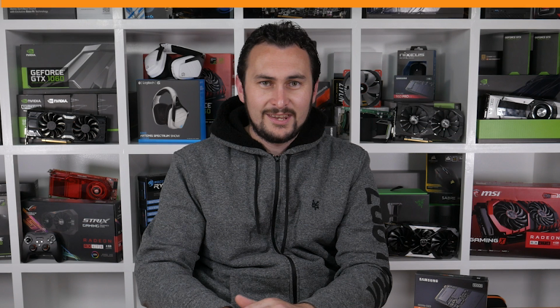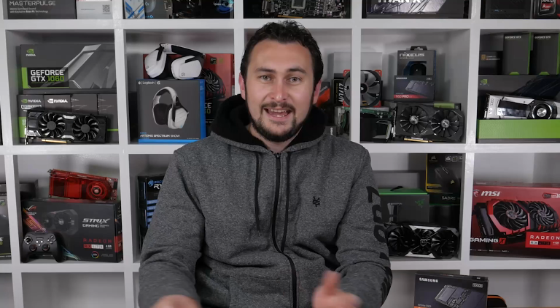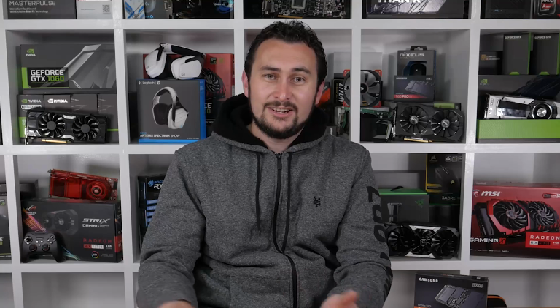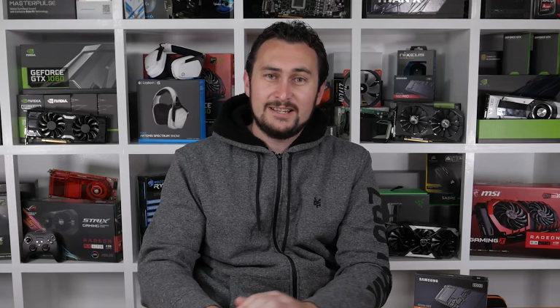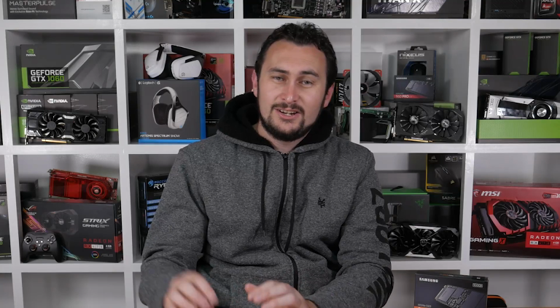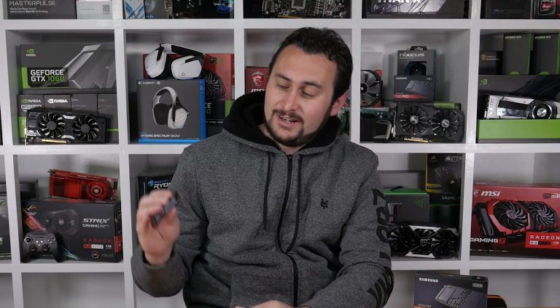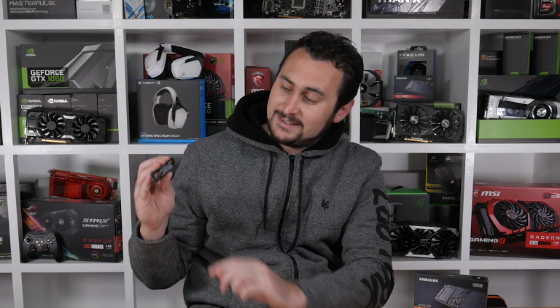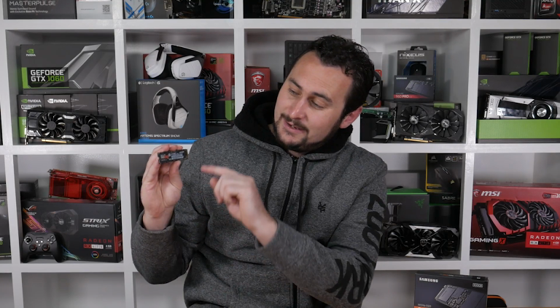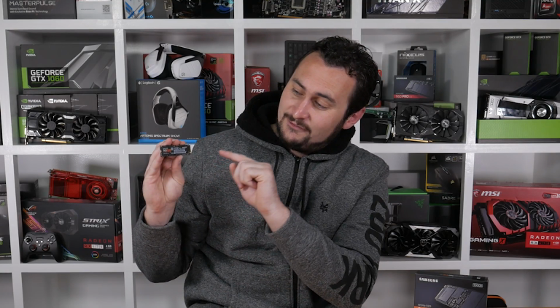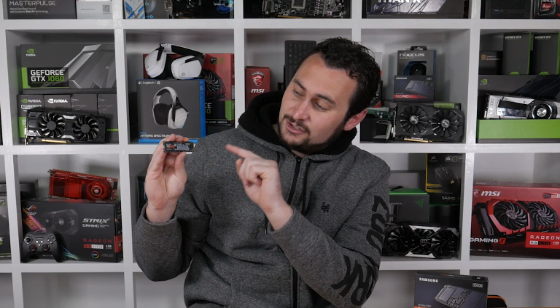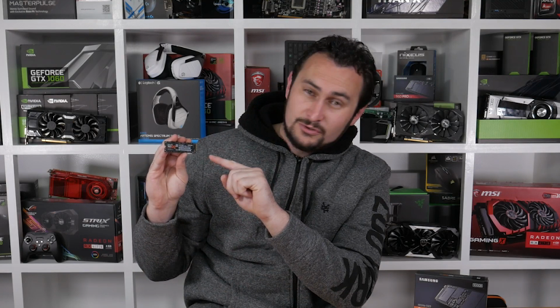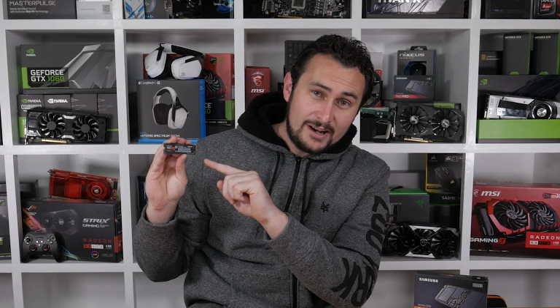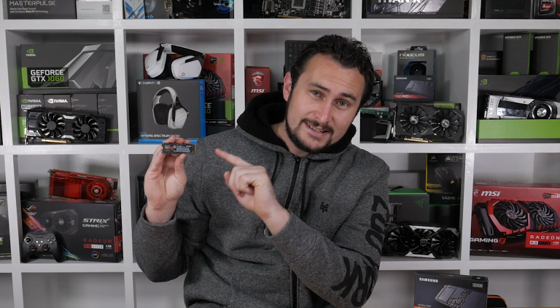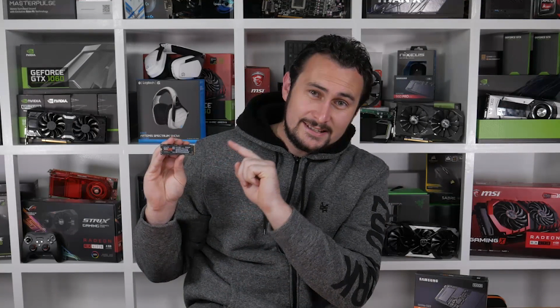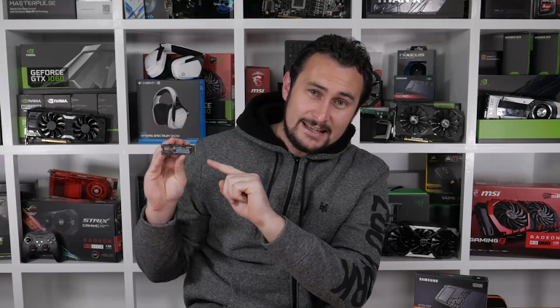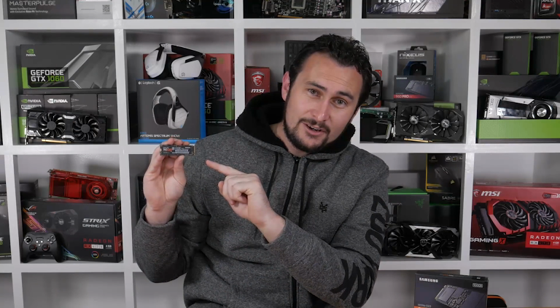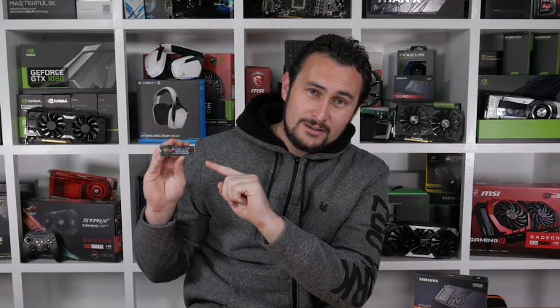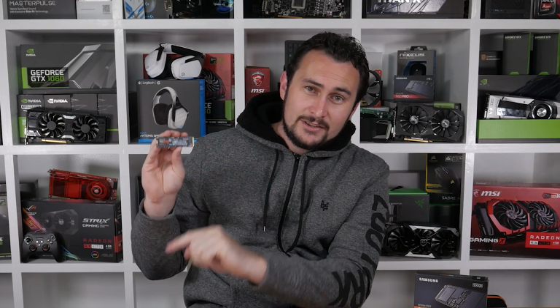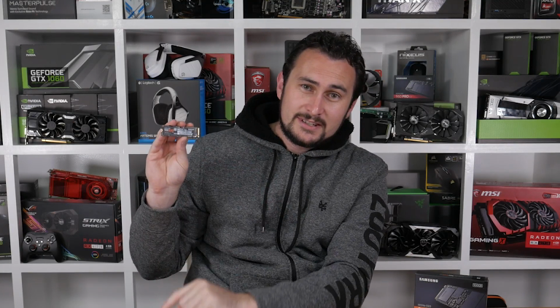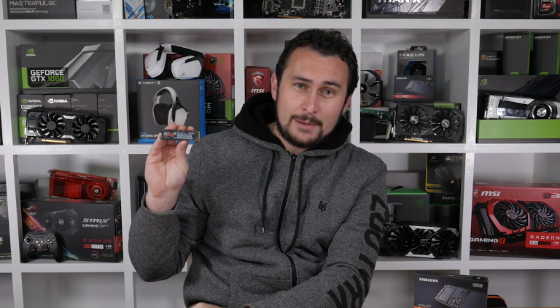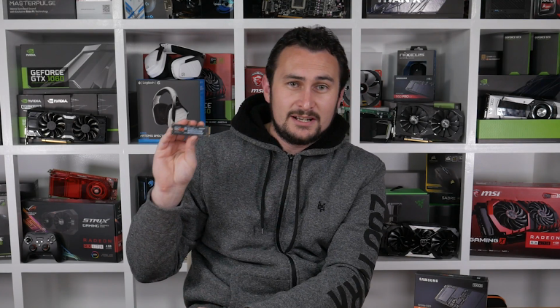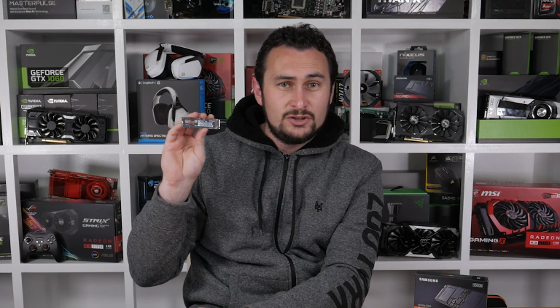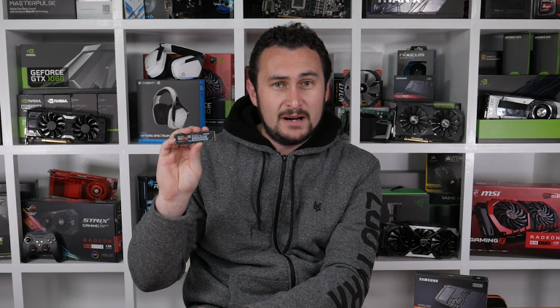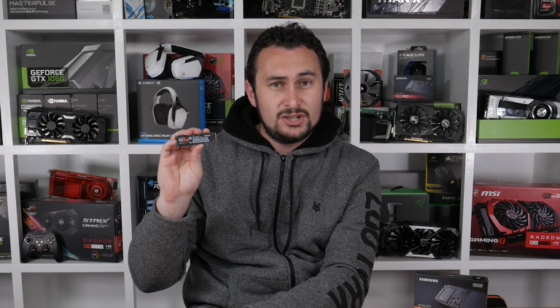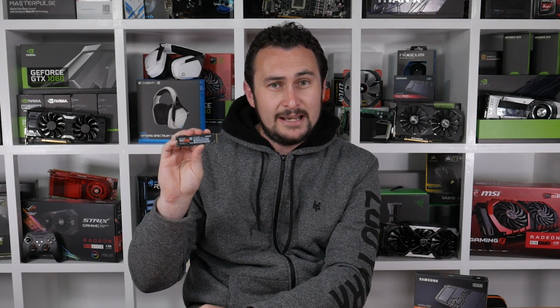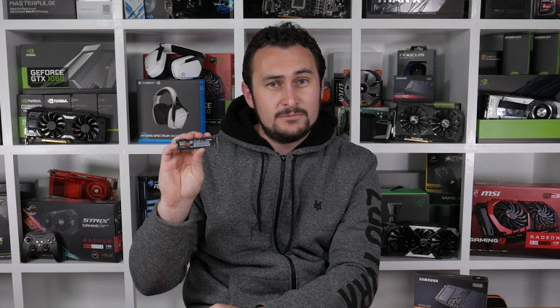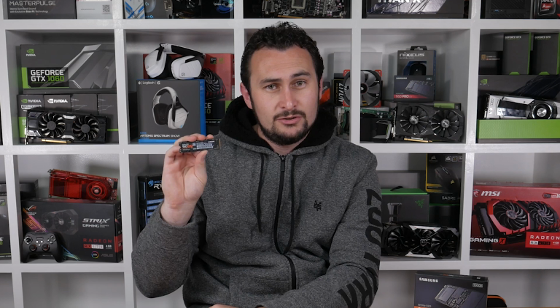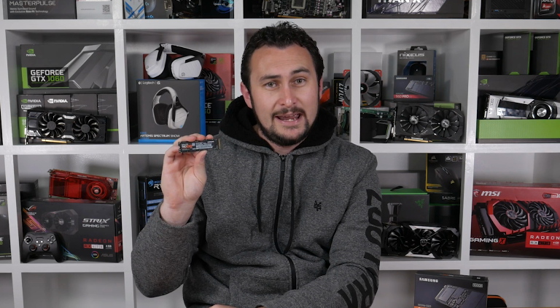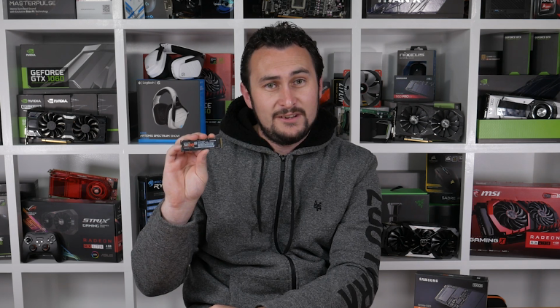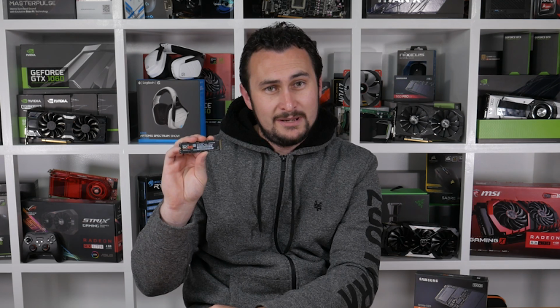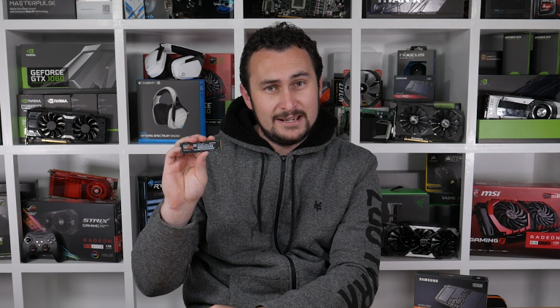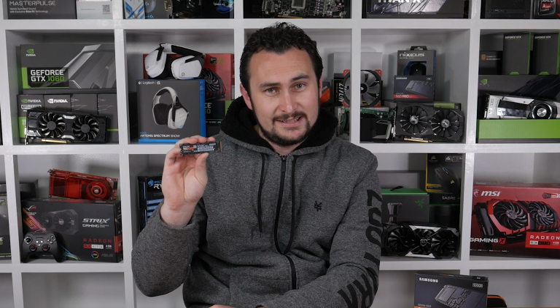Hey guys, on hand today we have the new 960 EVO. This is Samsung's new budget M.2 NVMe SSD.